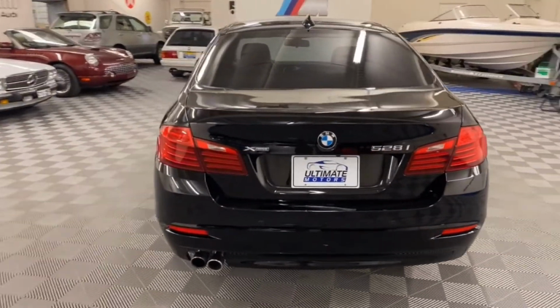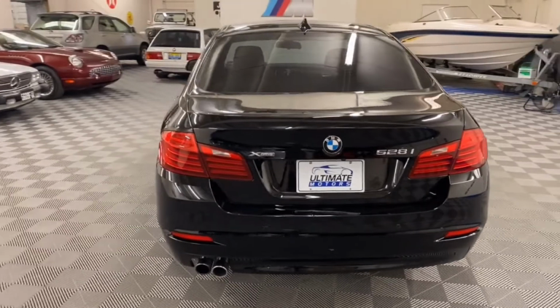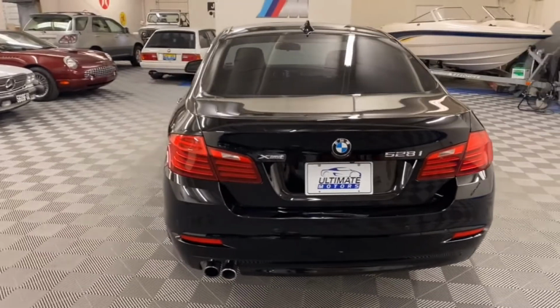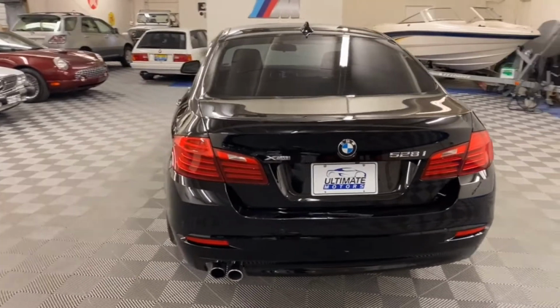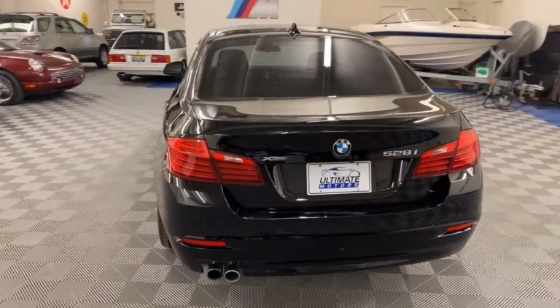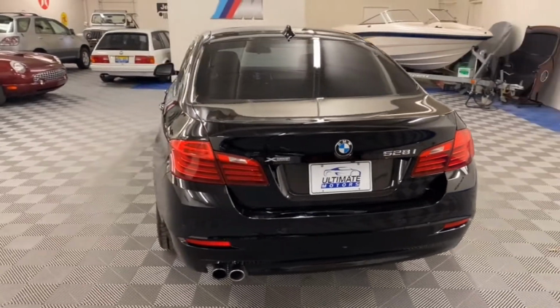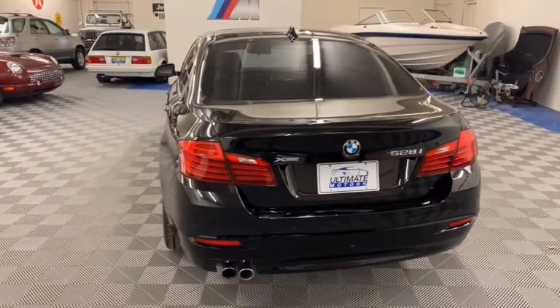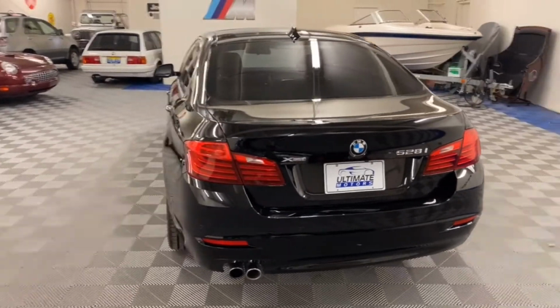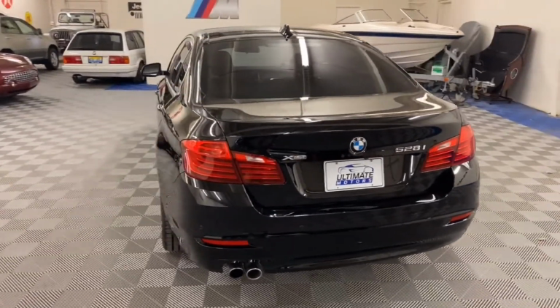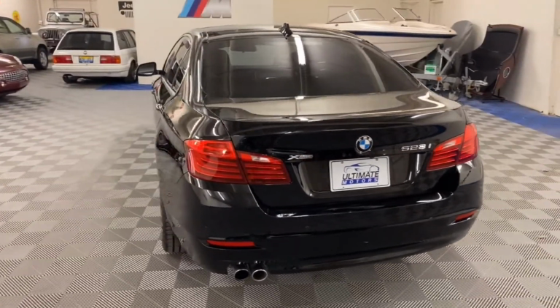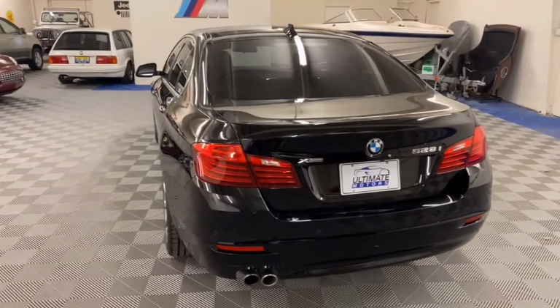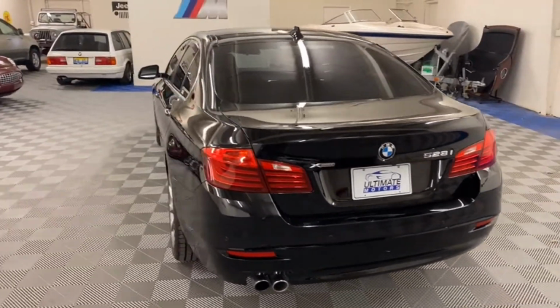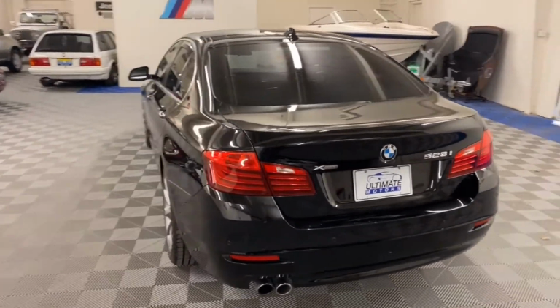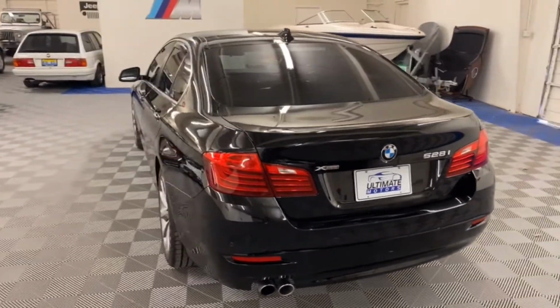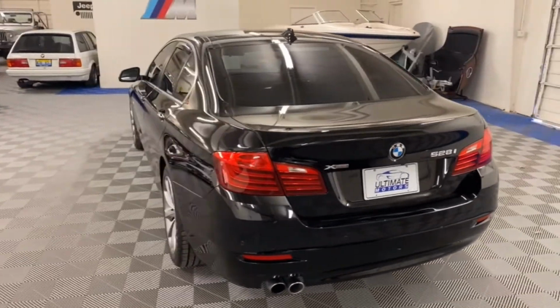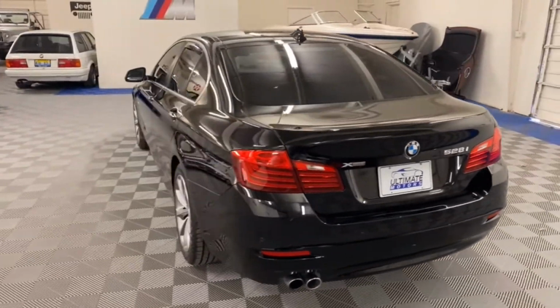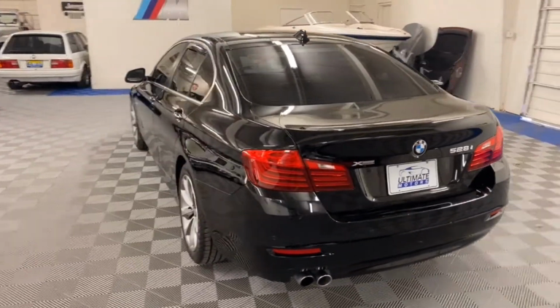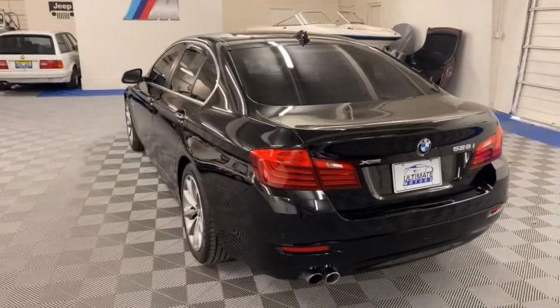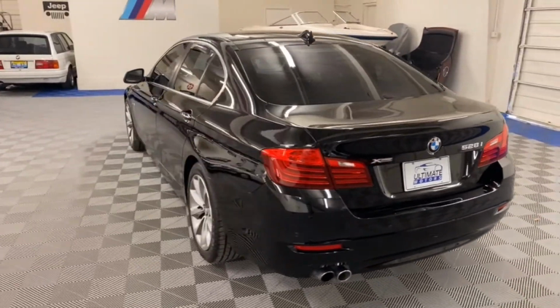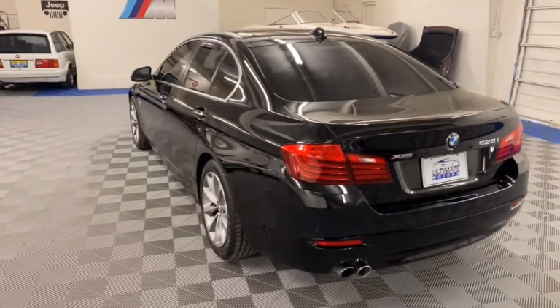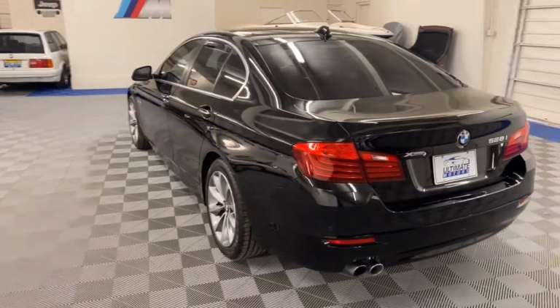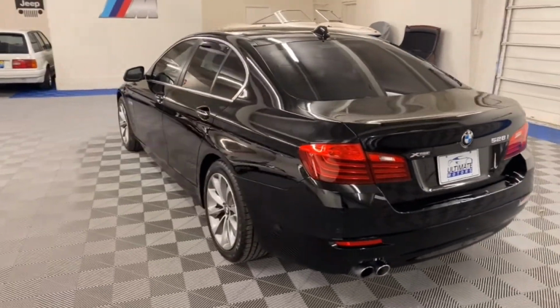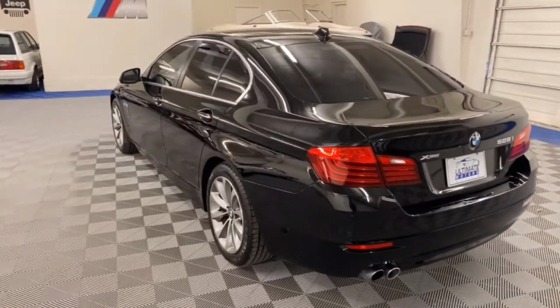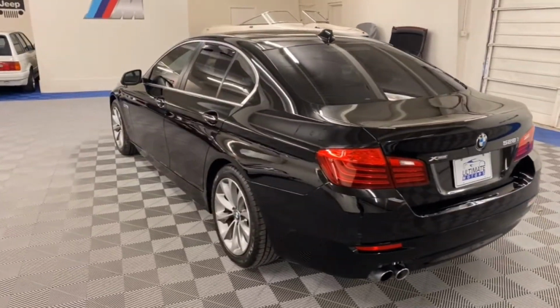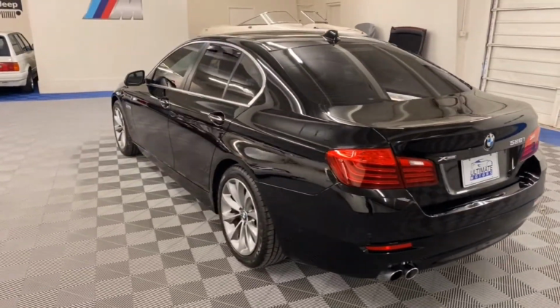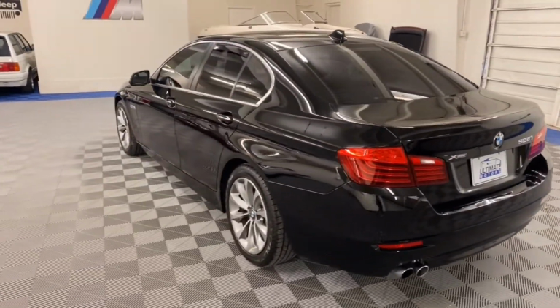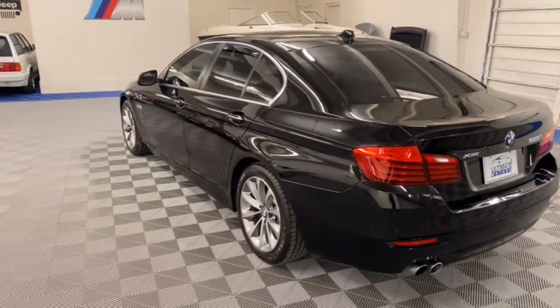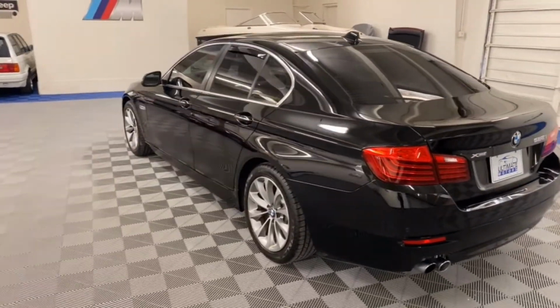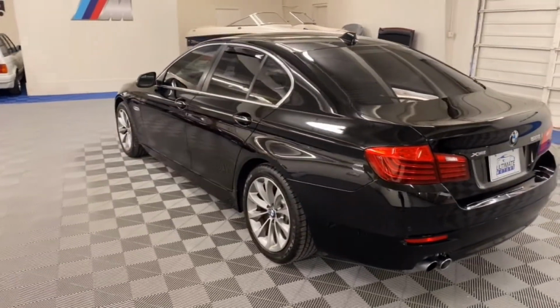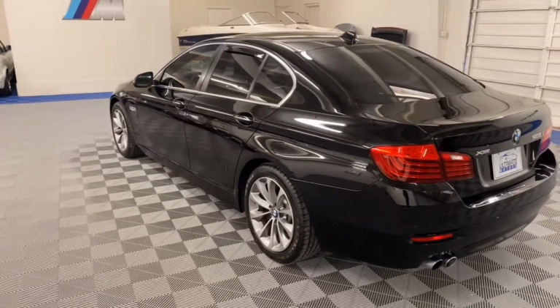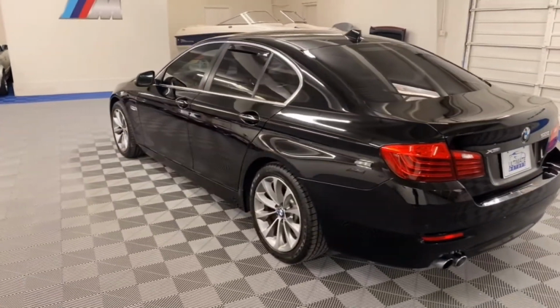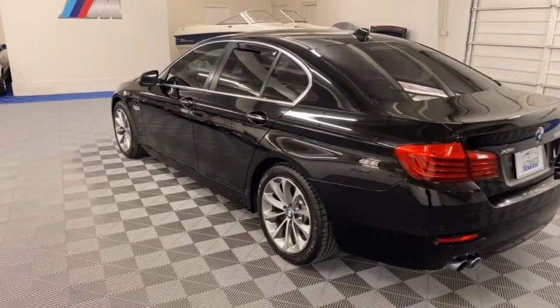It's powered by a turbo-charged inline four-cylinder, making upwards of 300 horsepower.